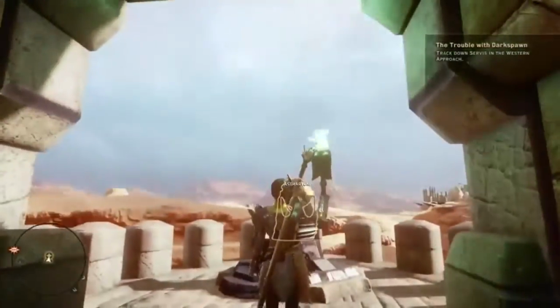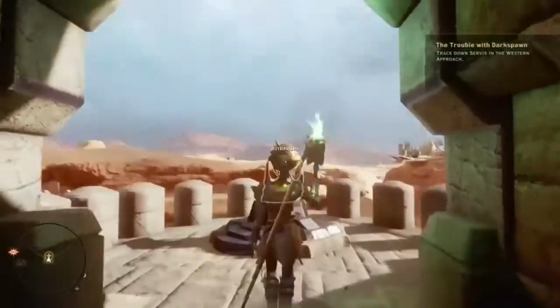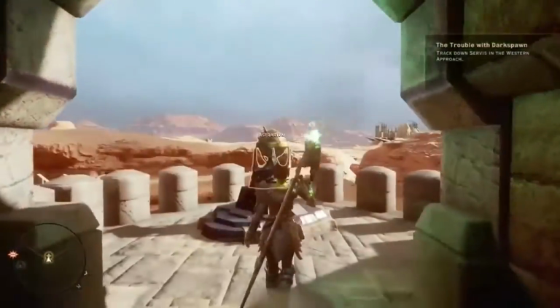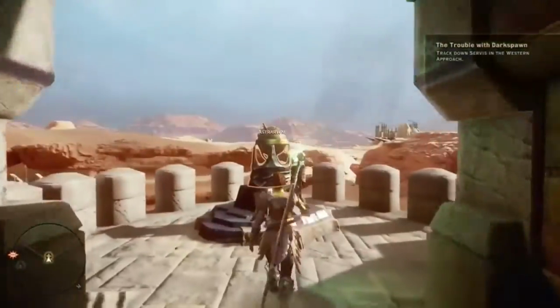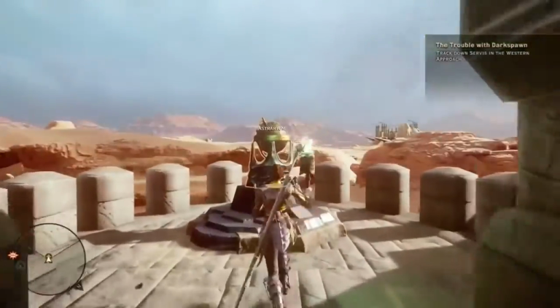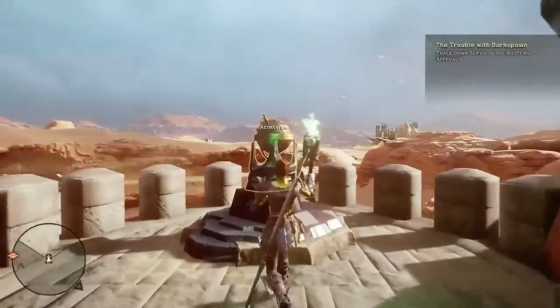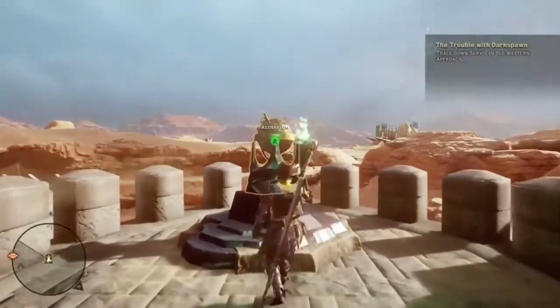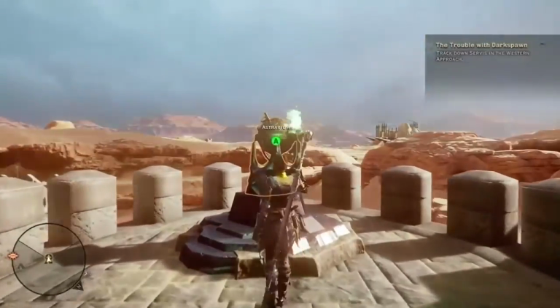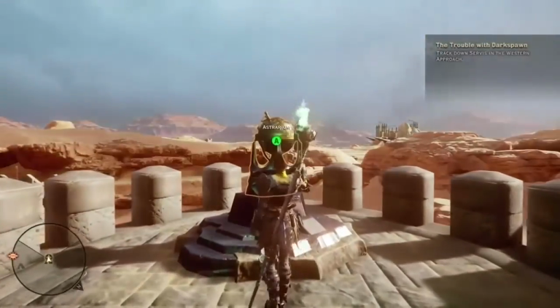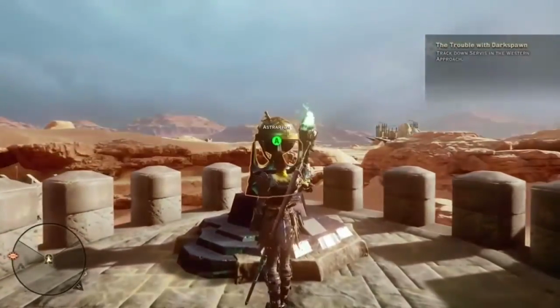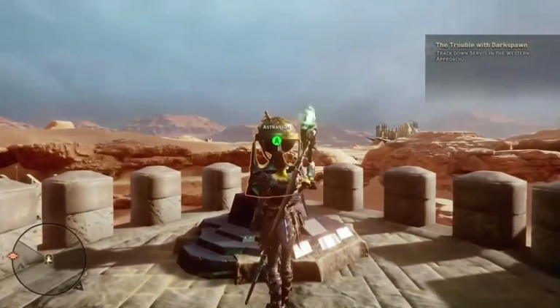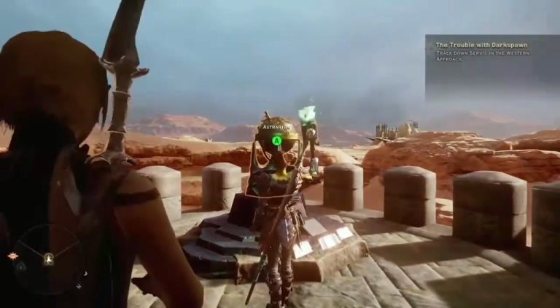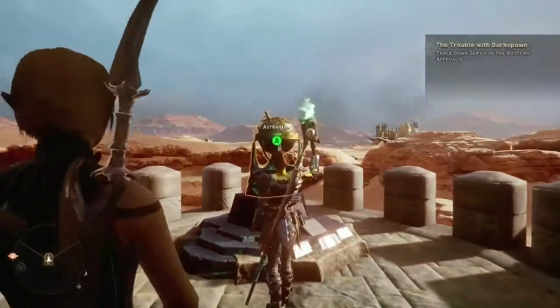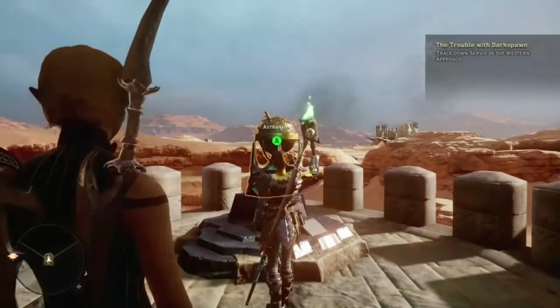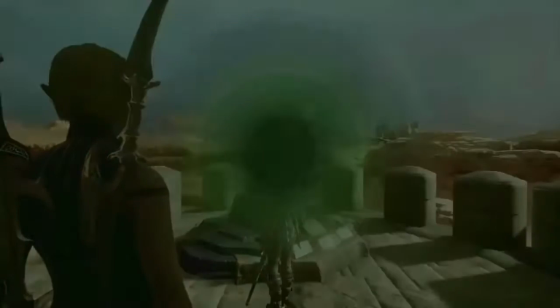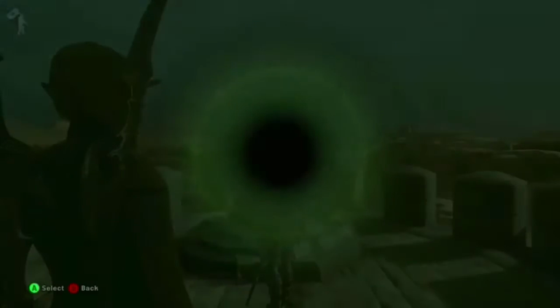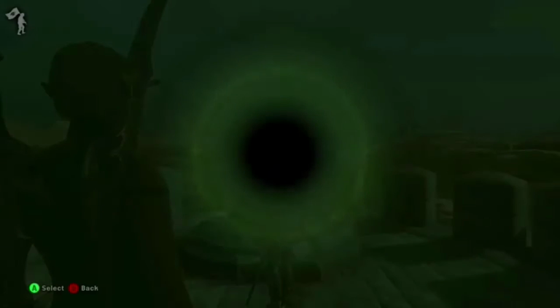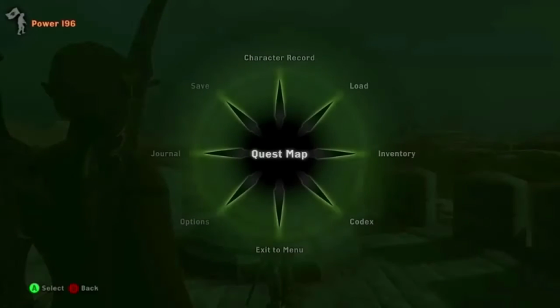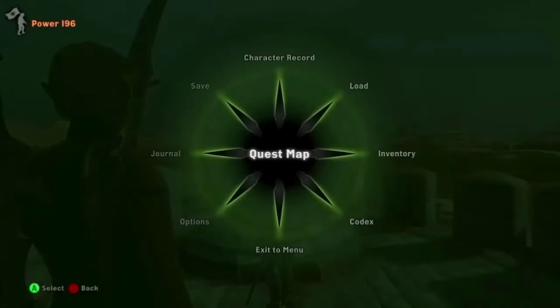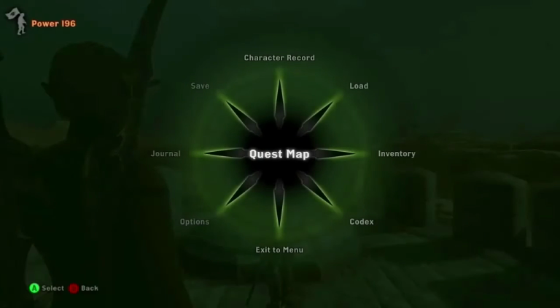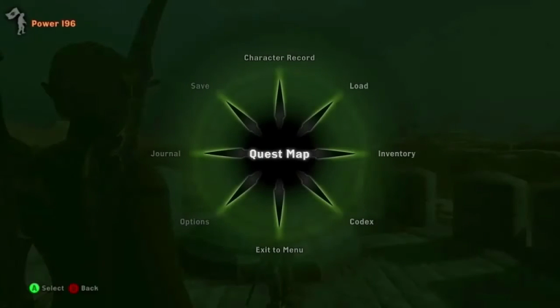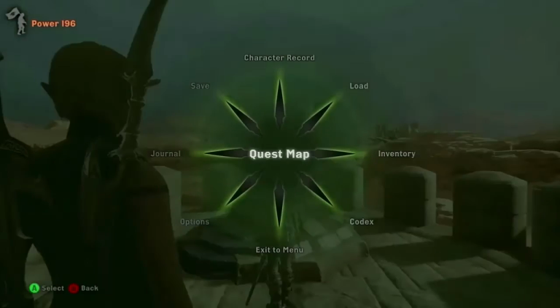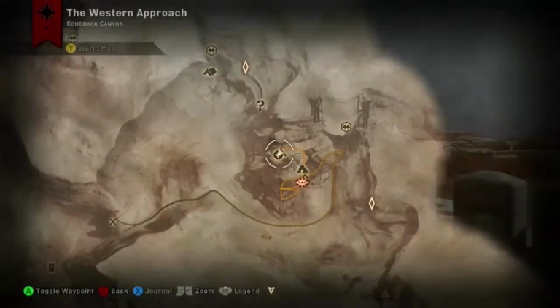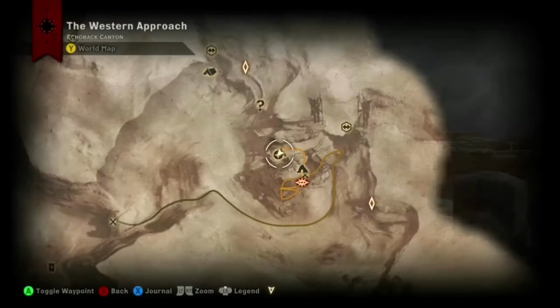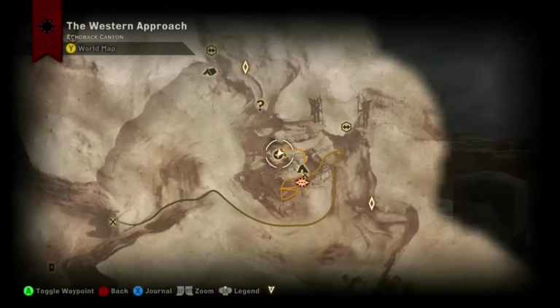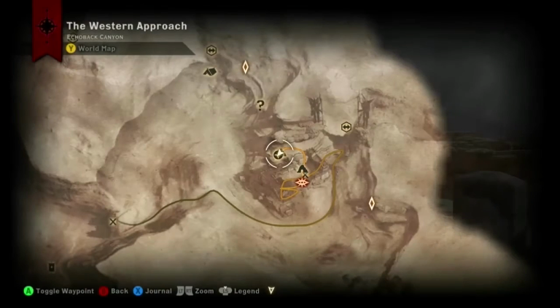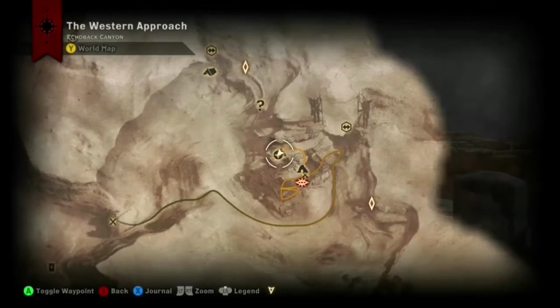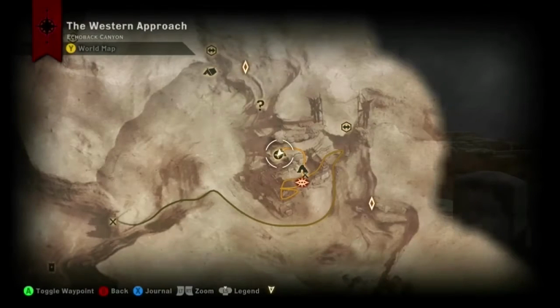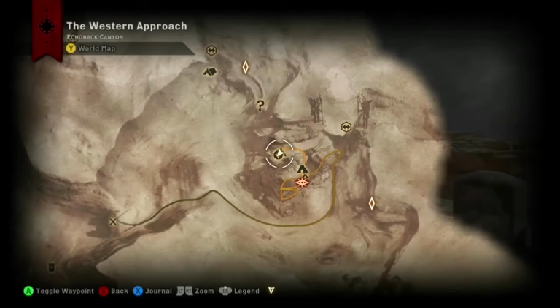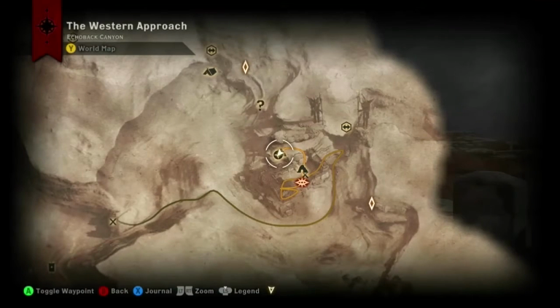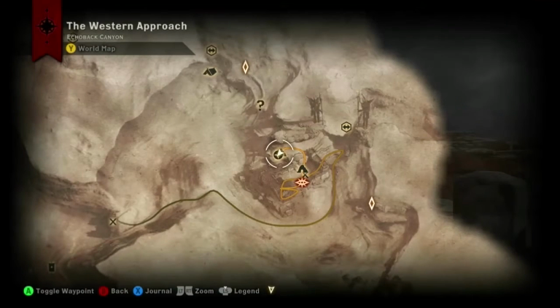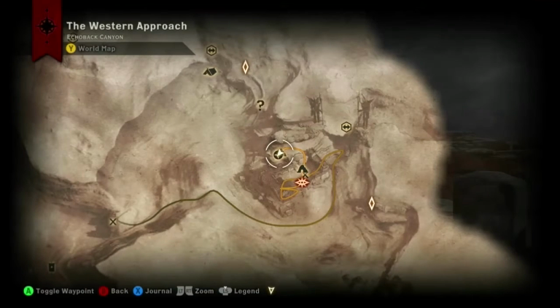Here we are at the third and final astrarium in Echo Back Canyon.